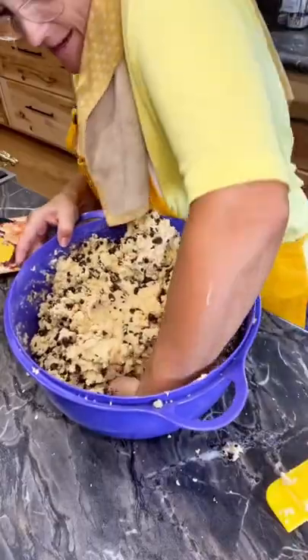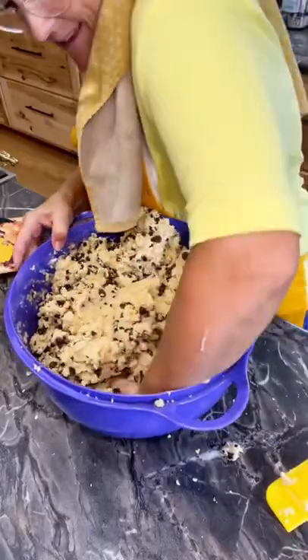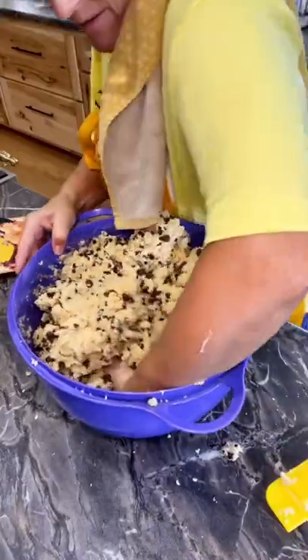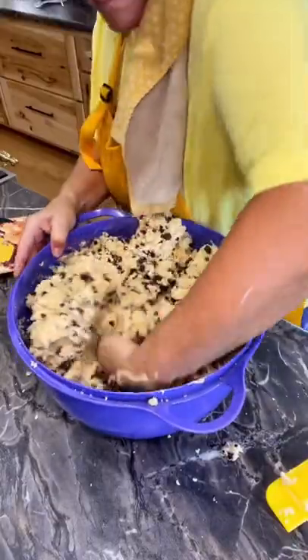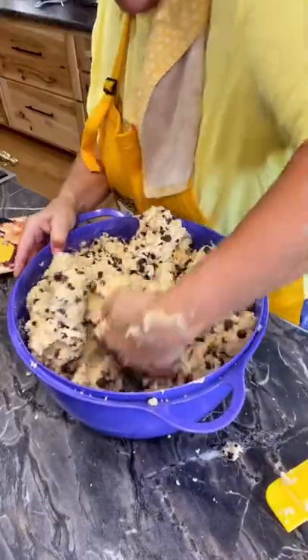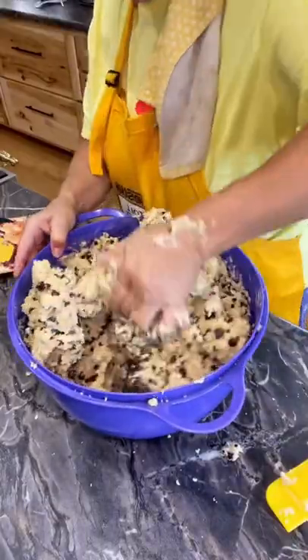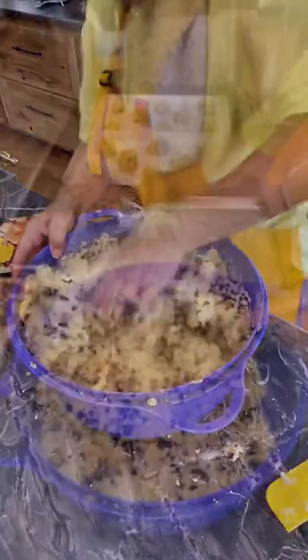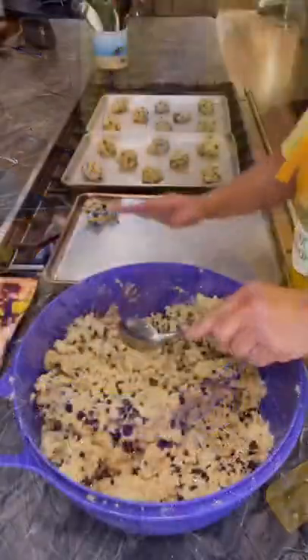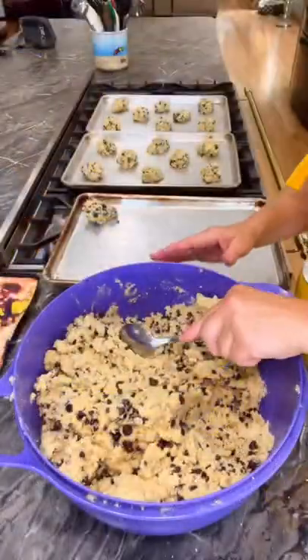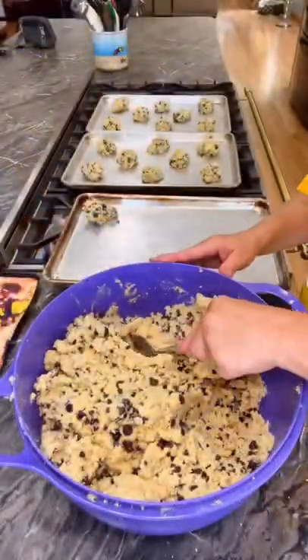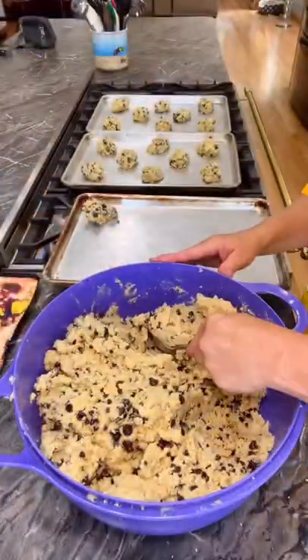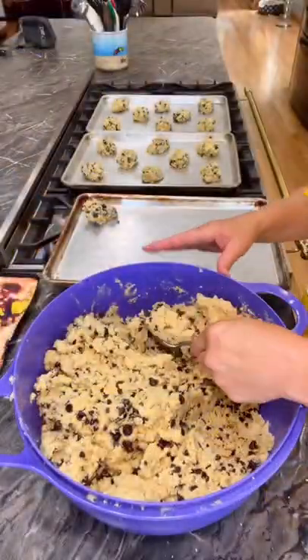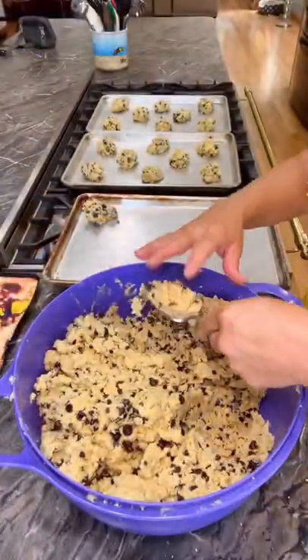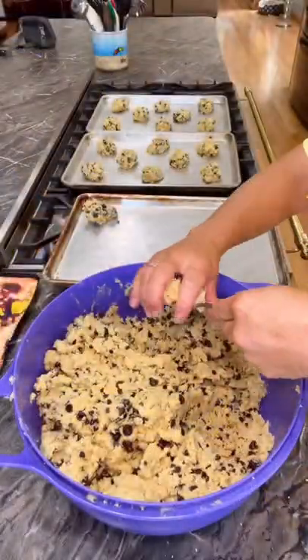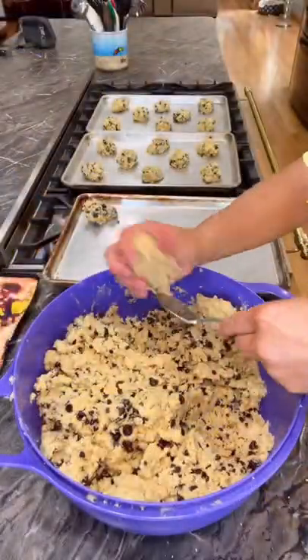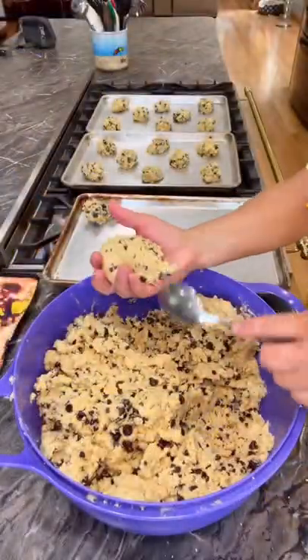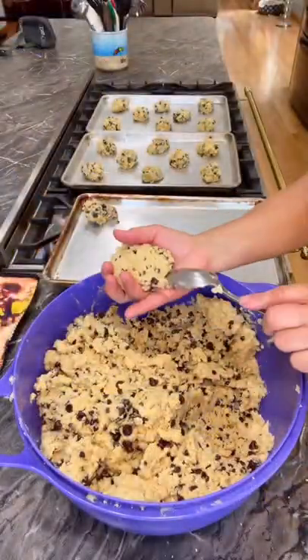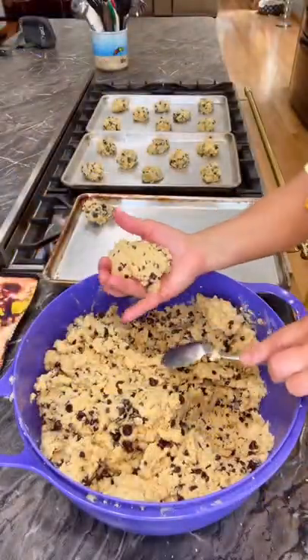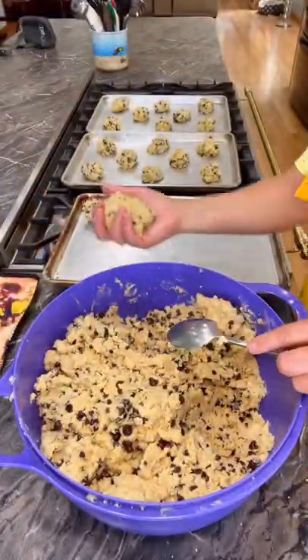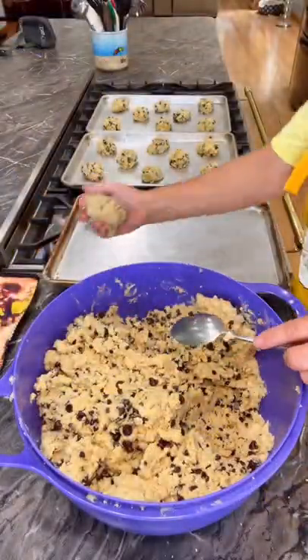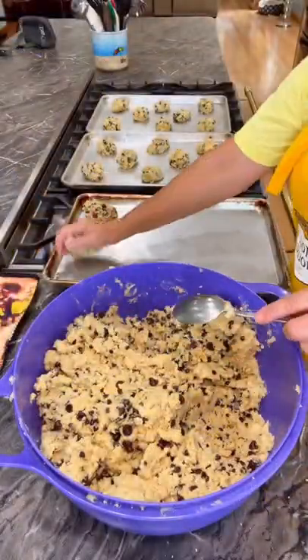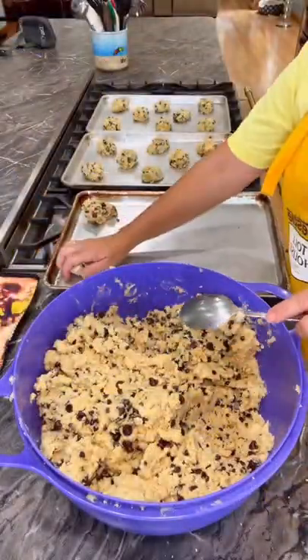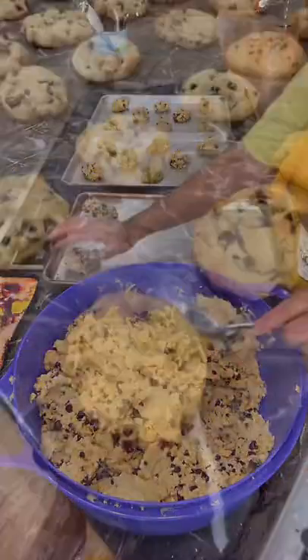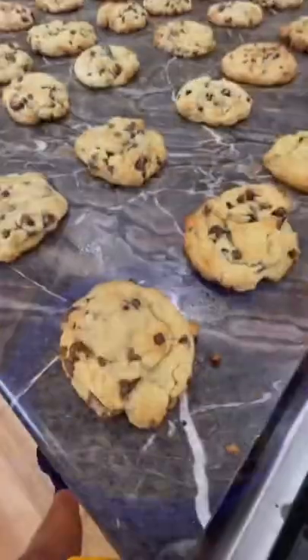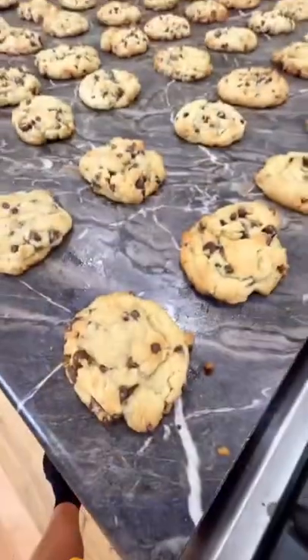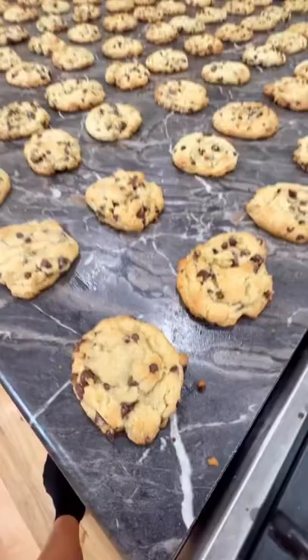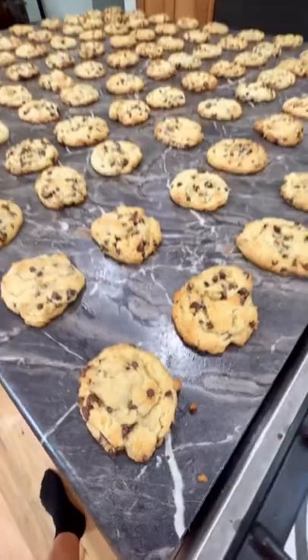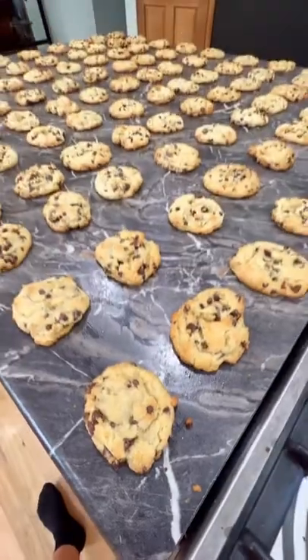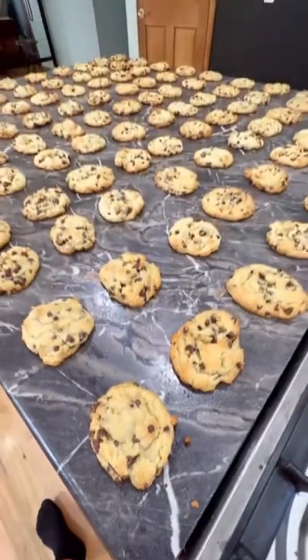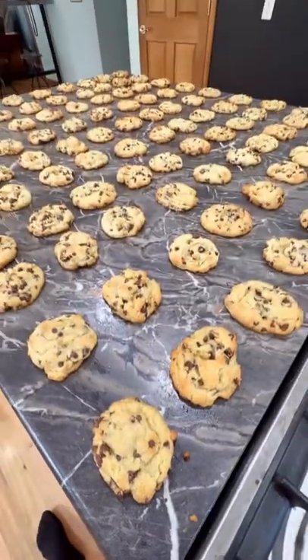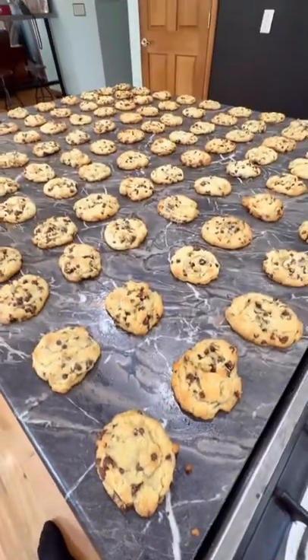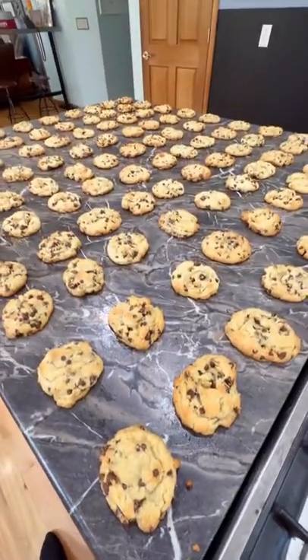Mix real good, bake at 350 for about 12 minutes — you're definitely not going to be disappointed with this recipe.